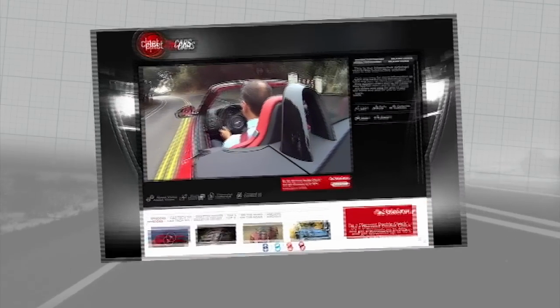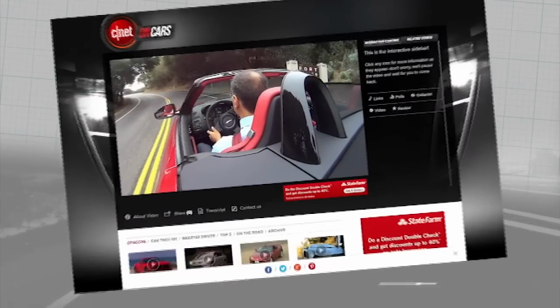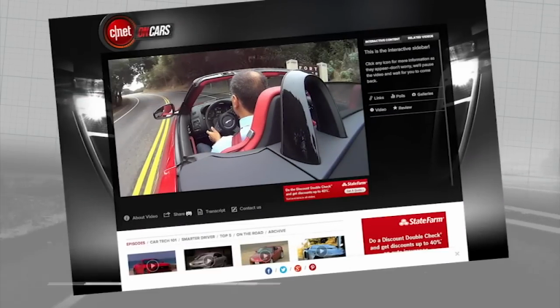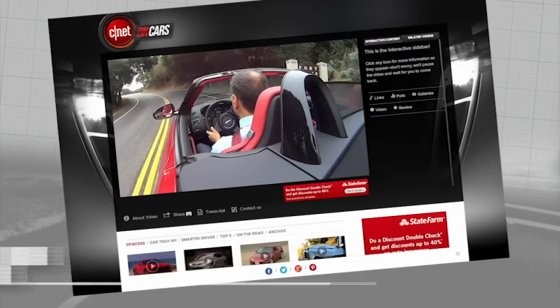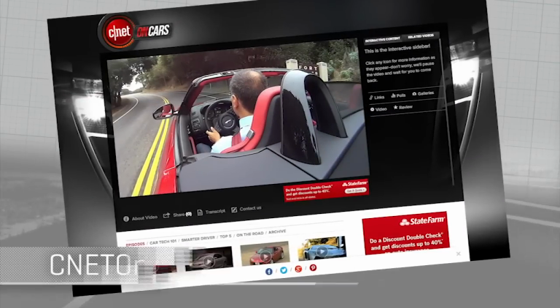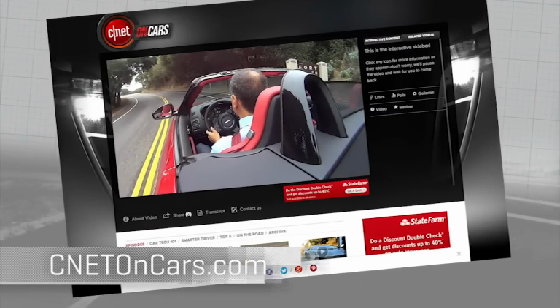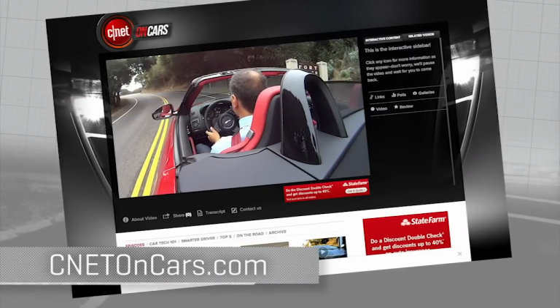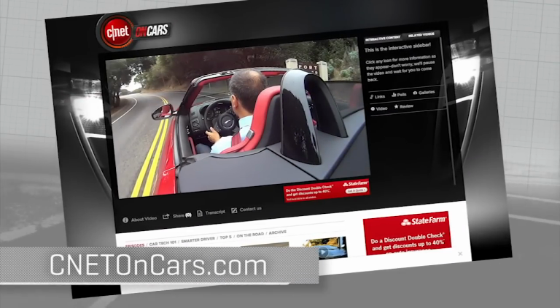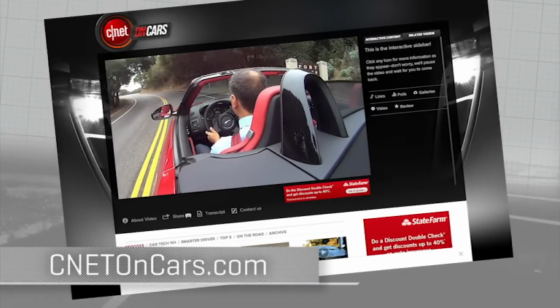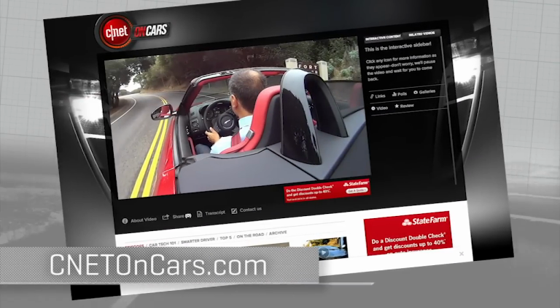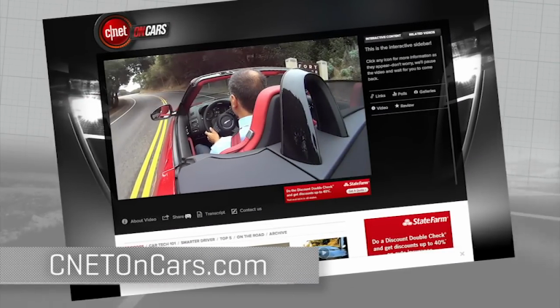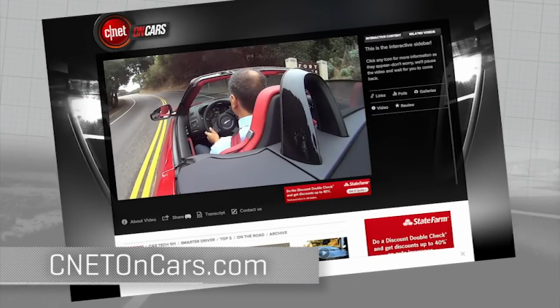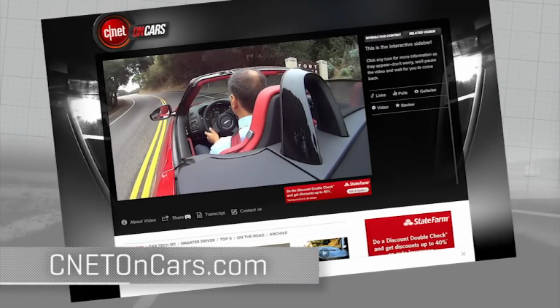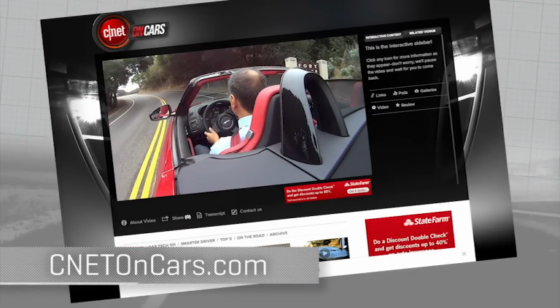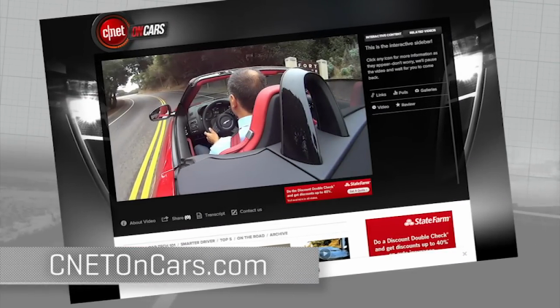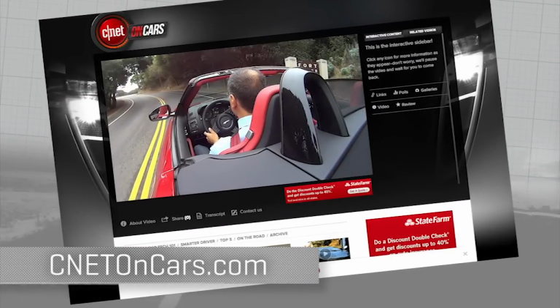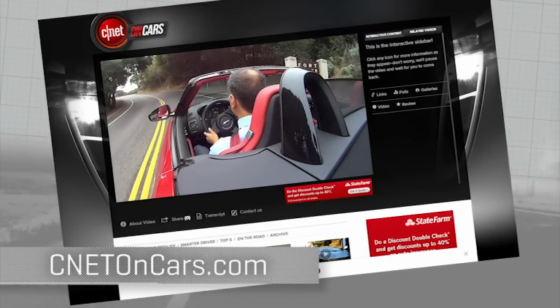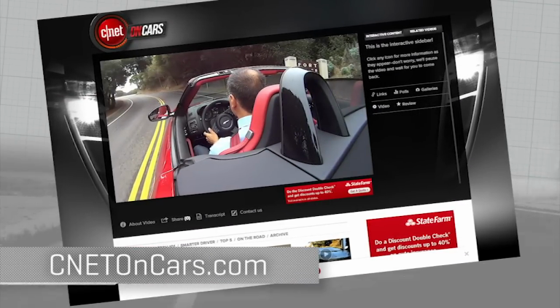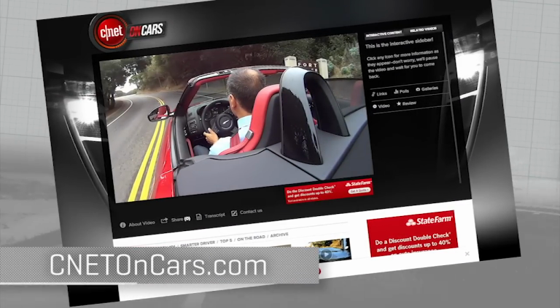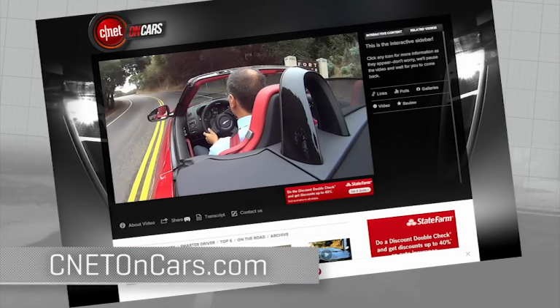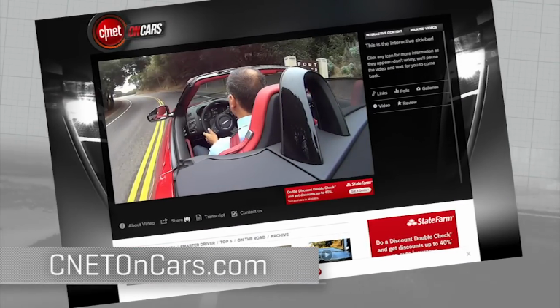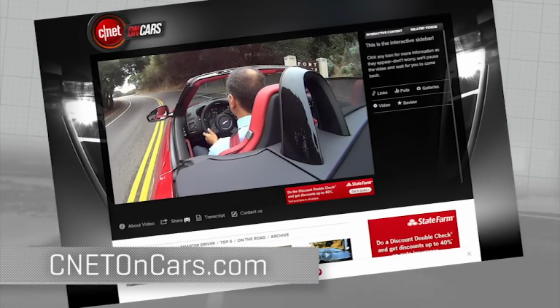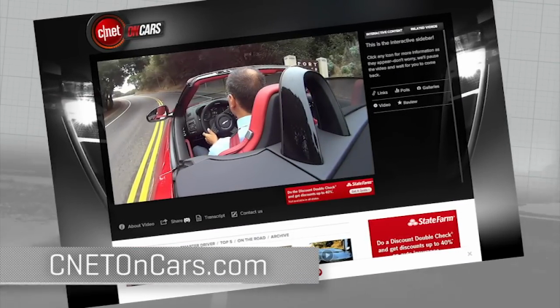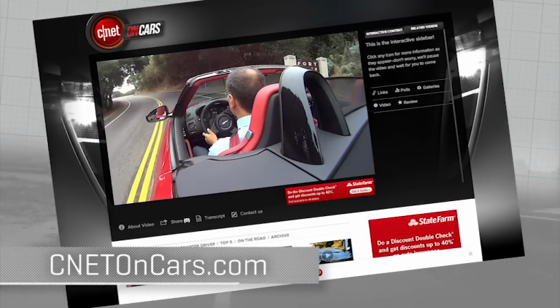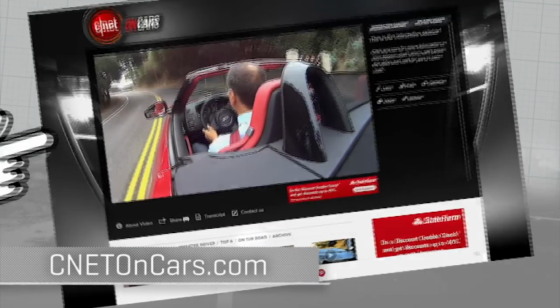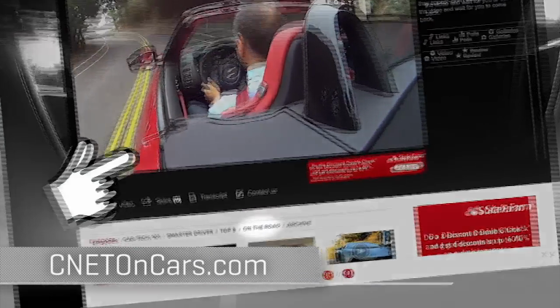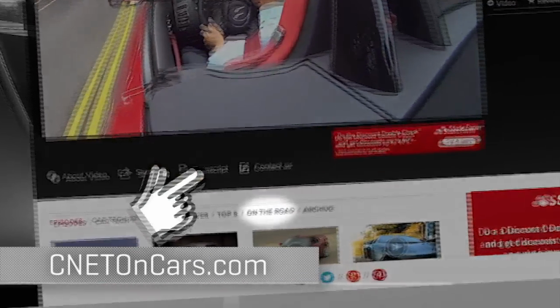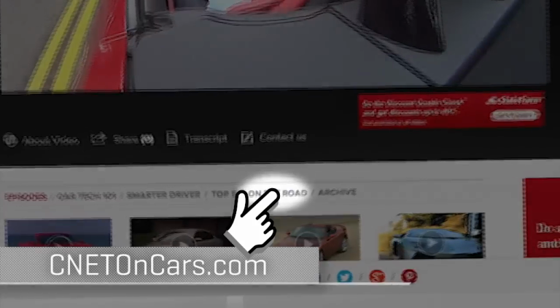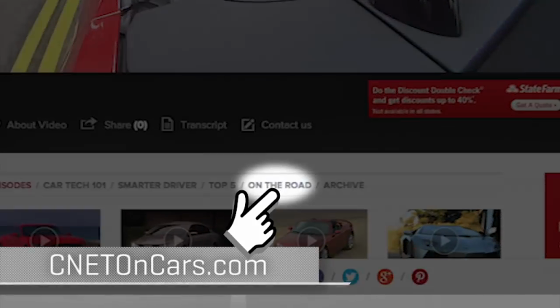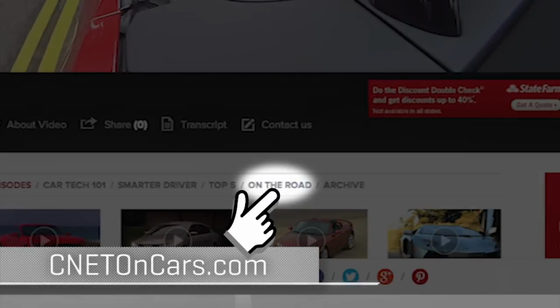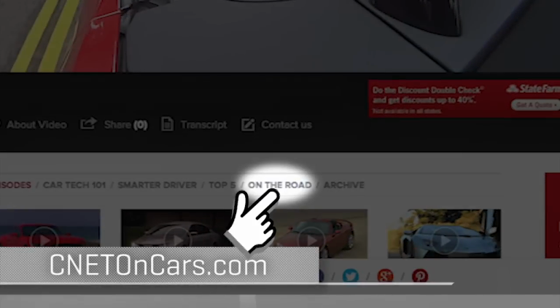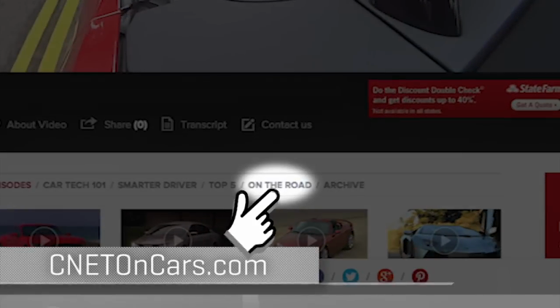More cars driven CNET style — standing by now at CNEToncars.com. Click on the road.